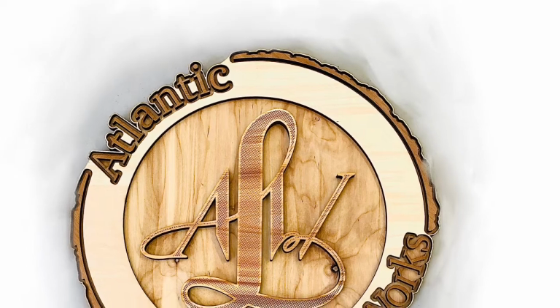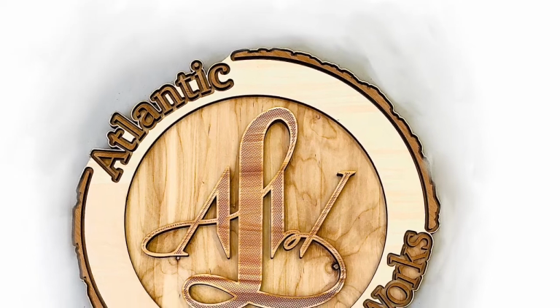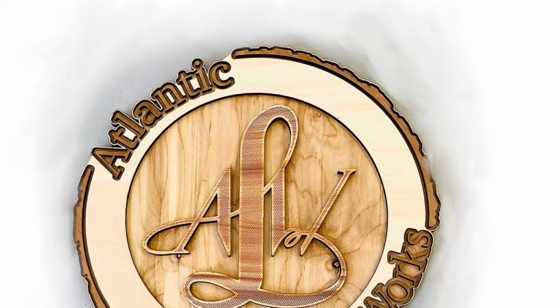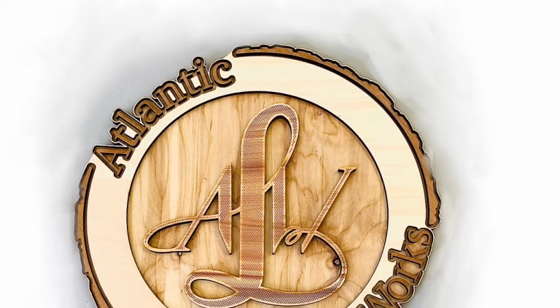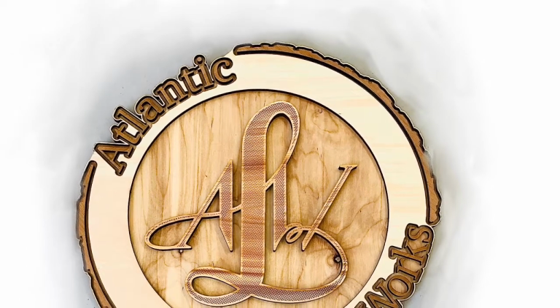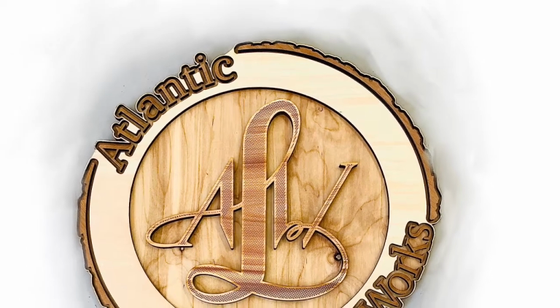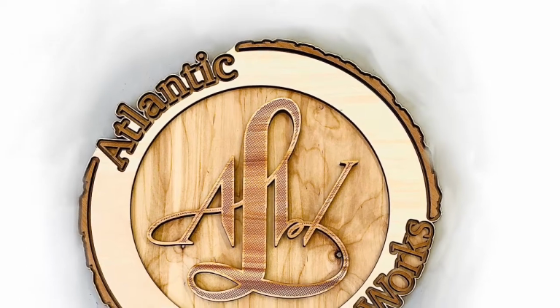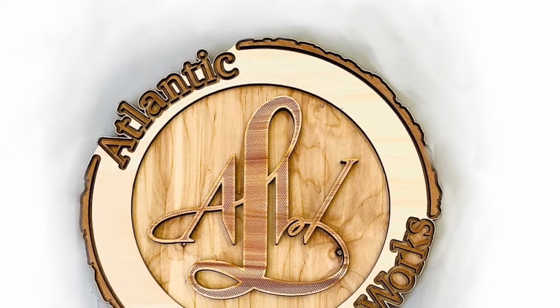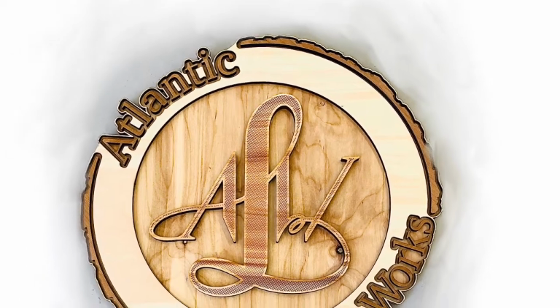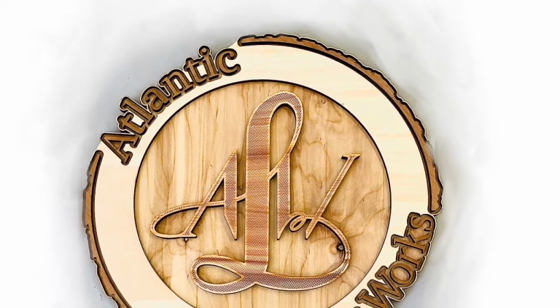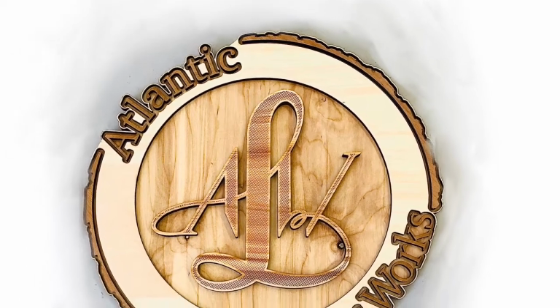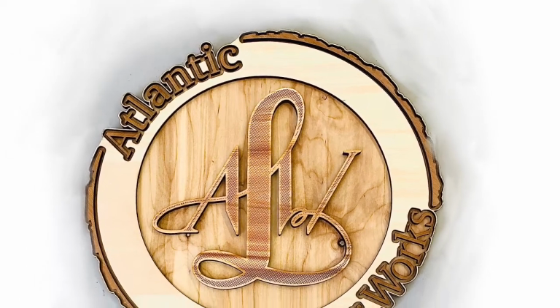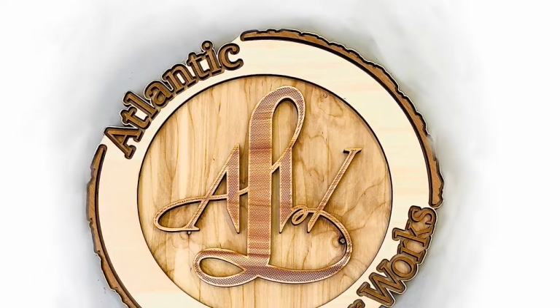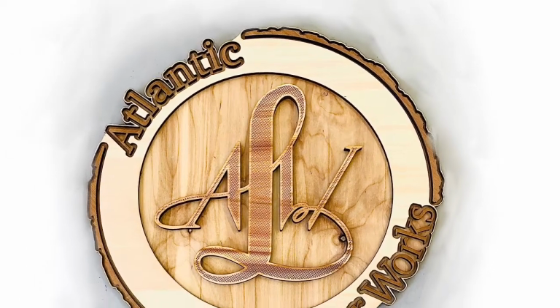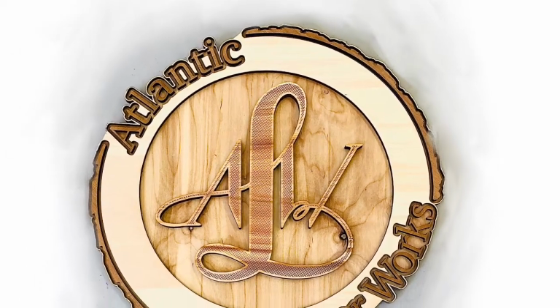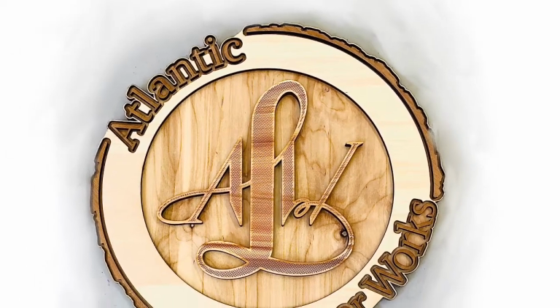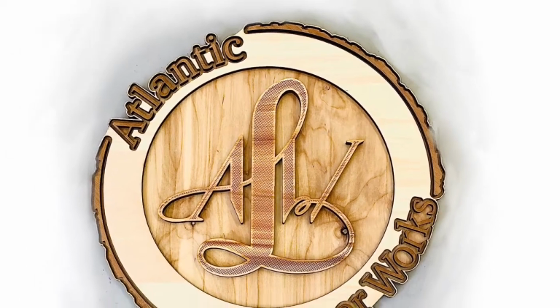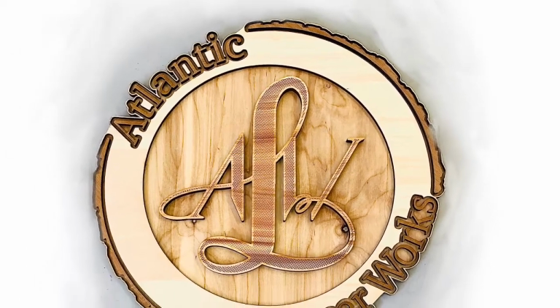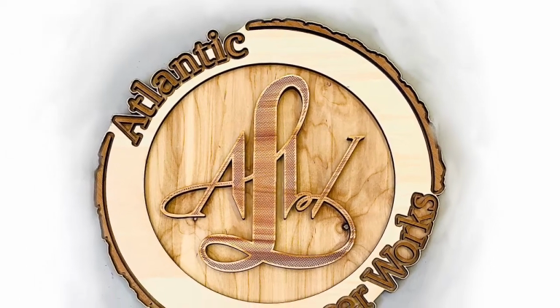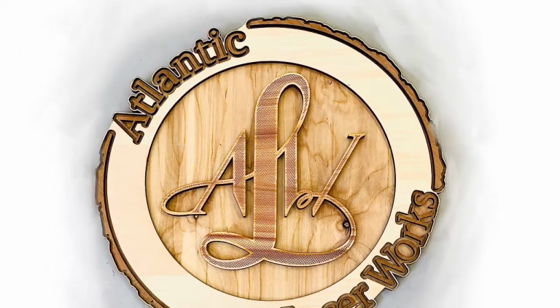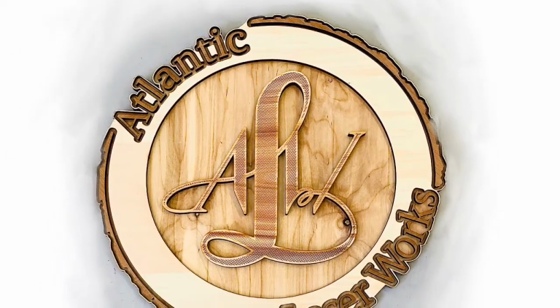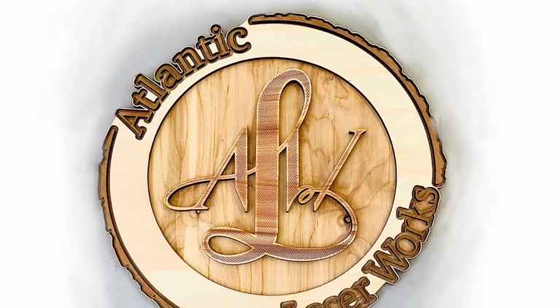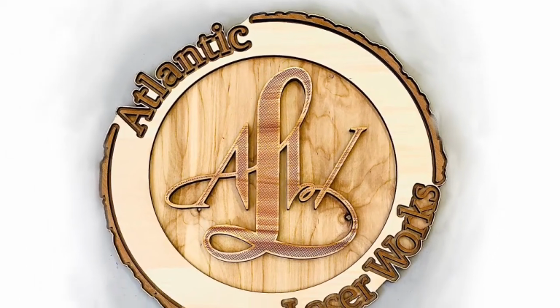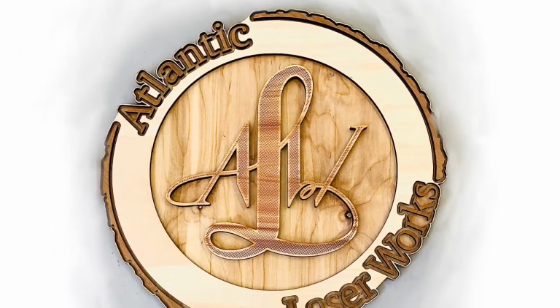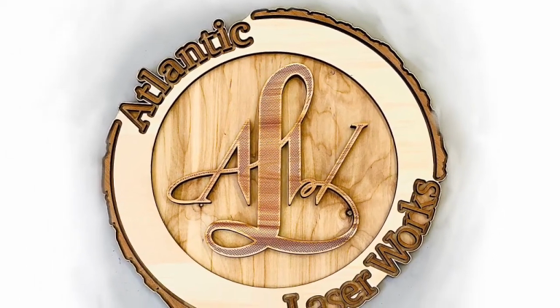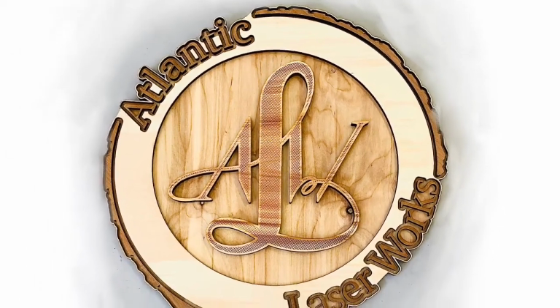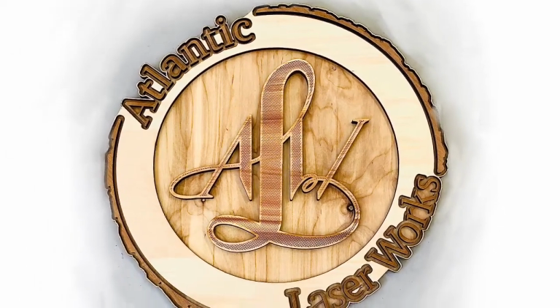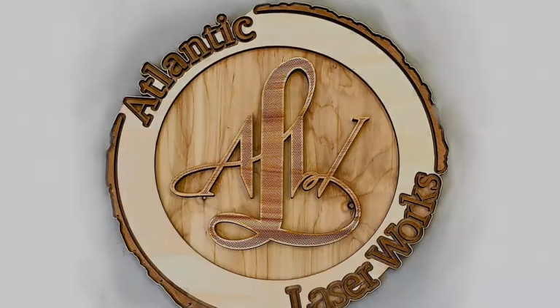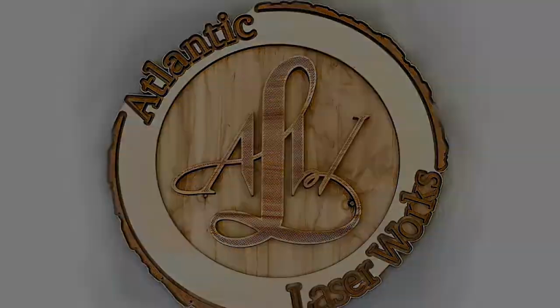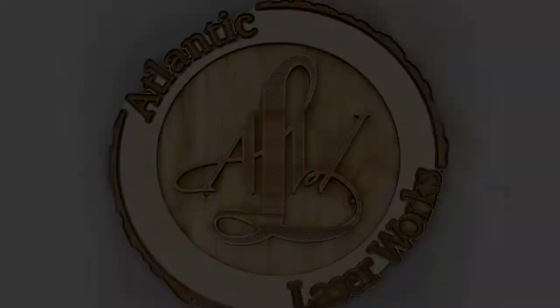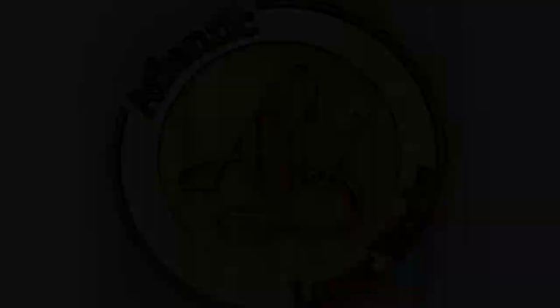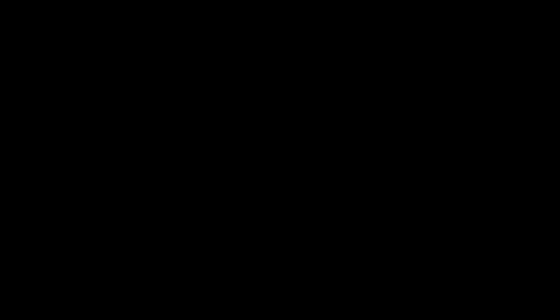Welcome to Atlantic Laser Works. We have some exciting new projects going on. Let's jump into the workshop.